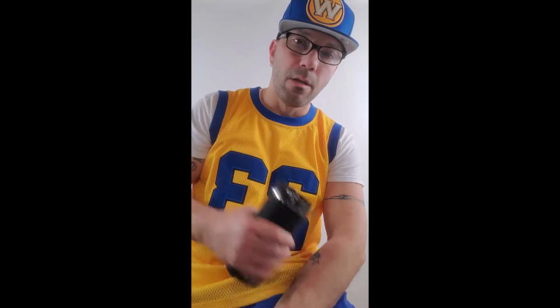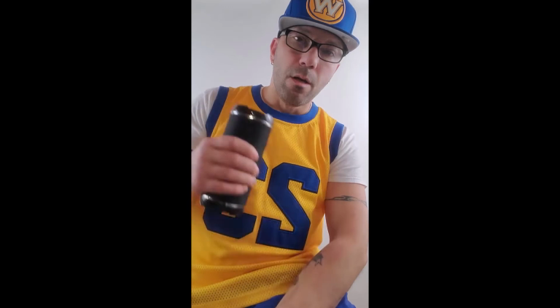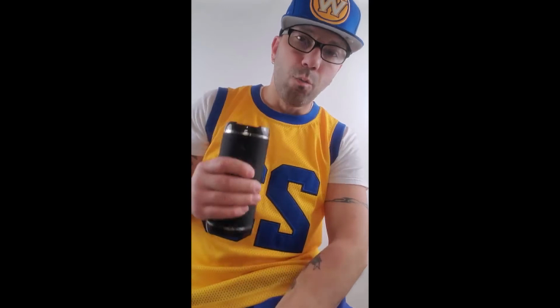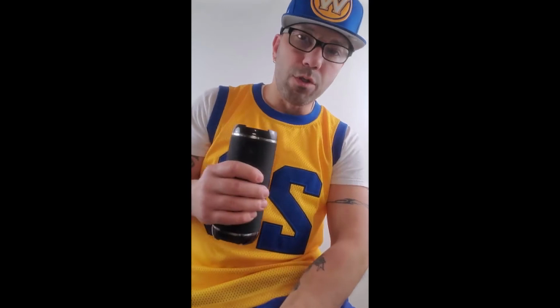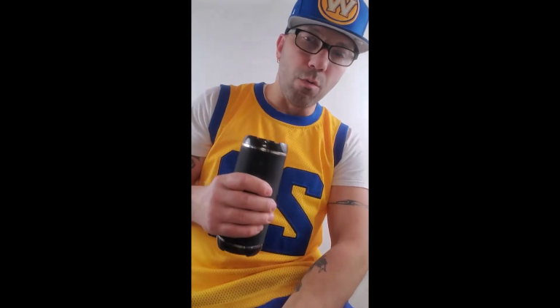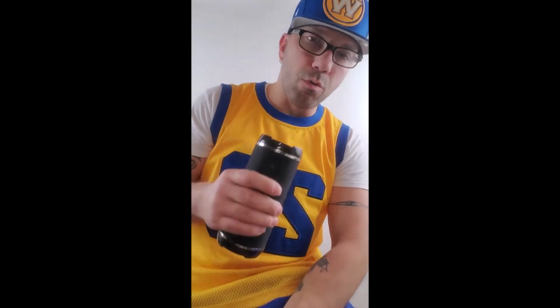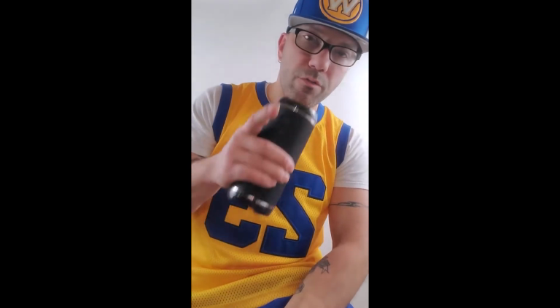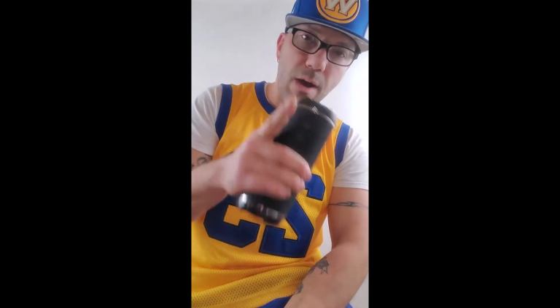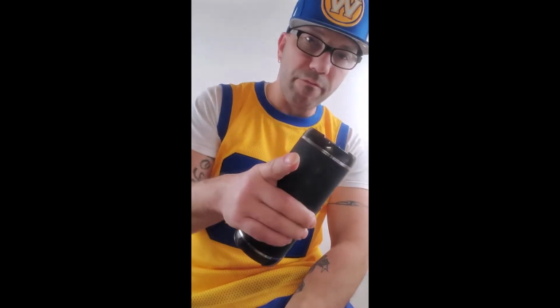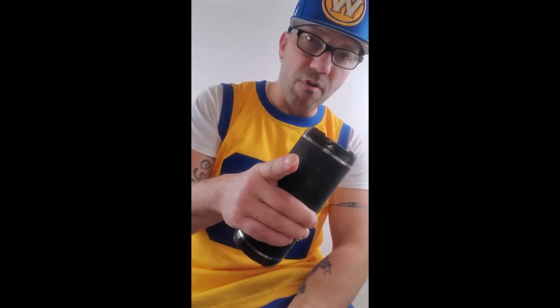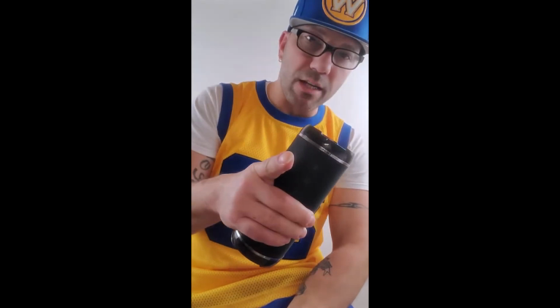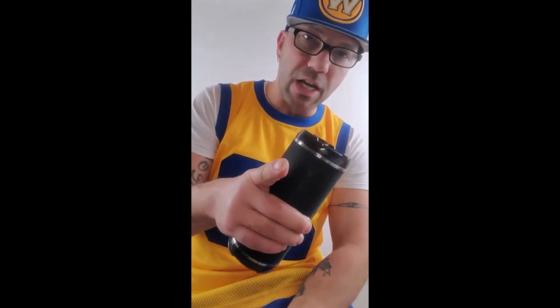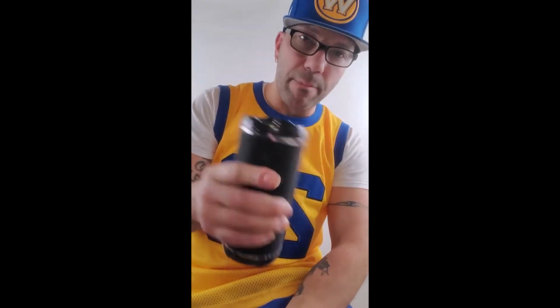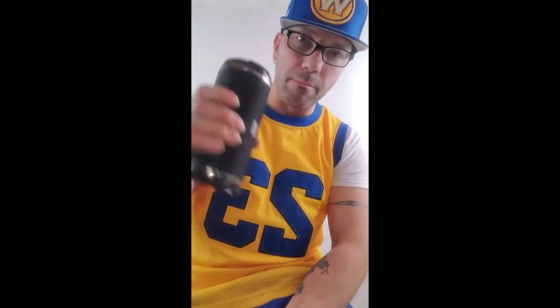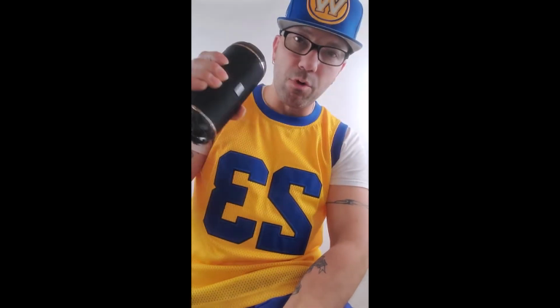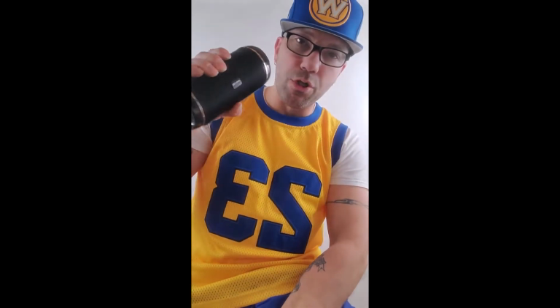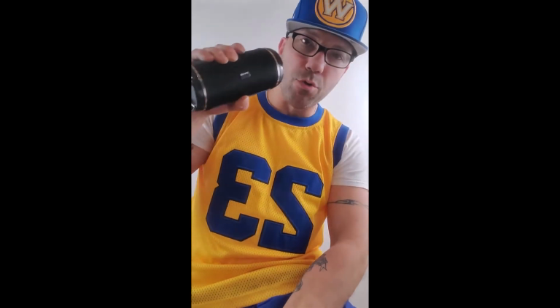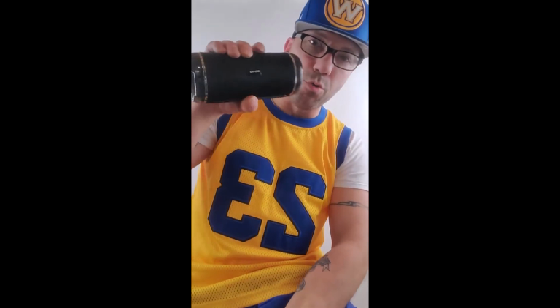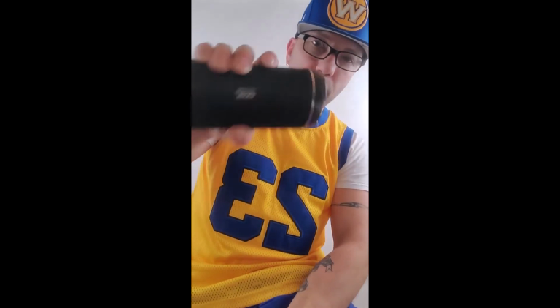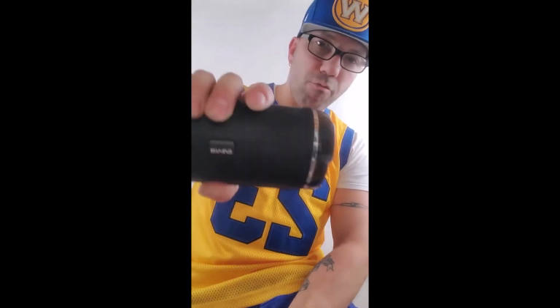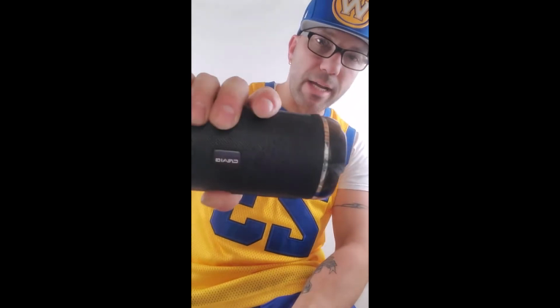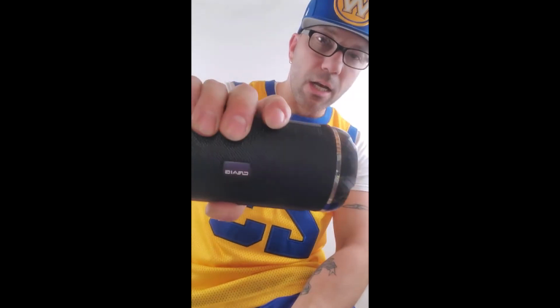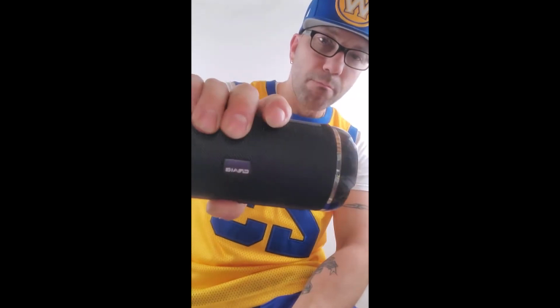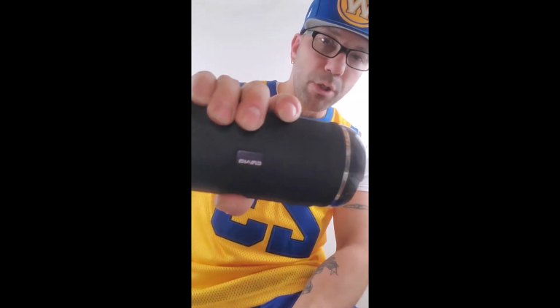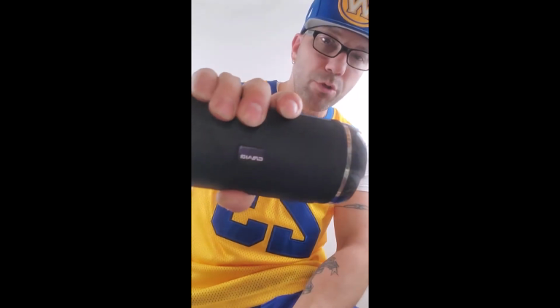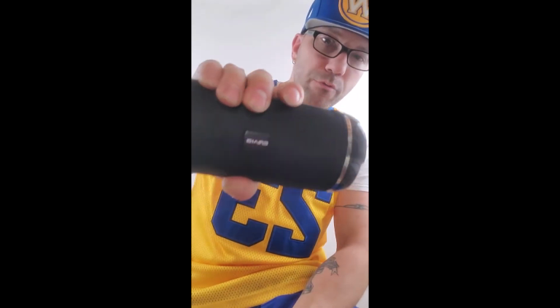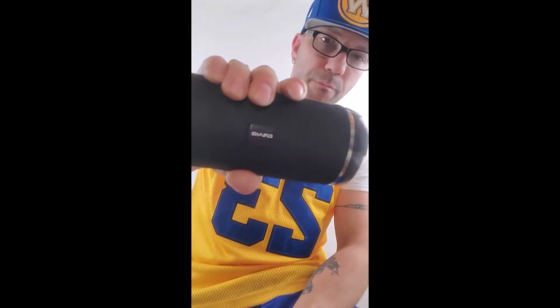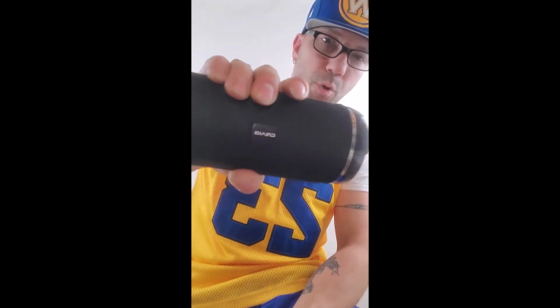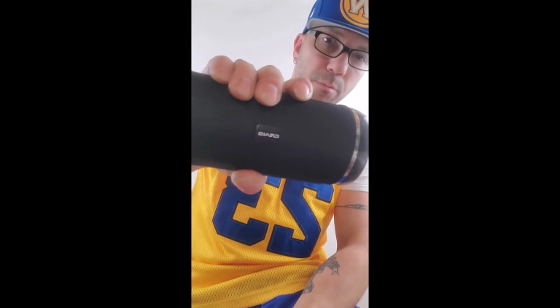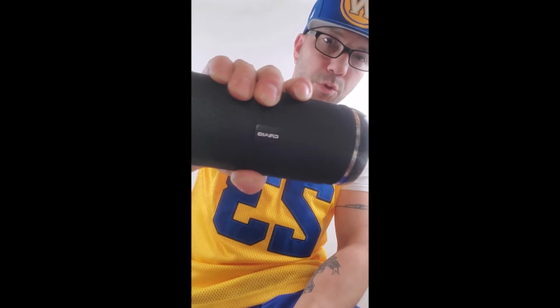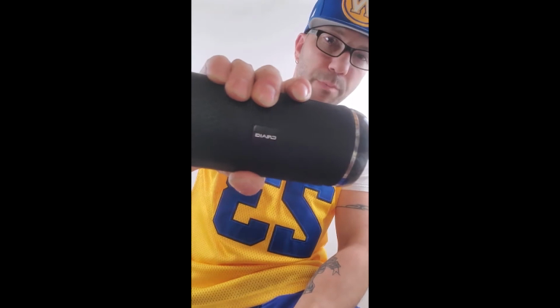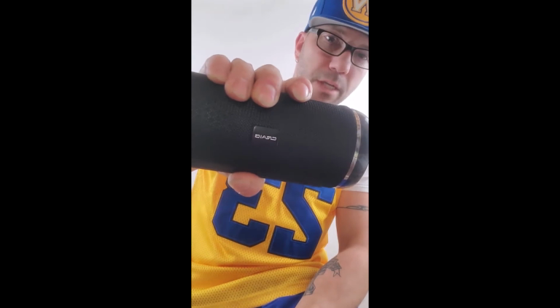What's going on, it's Rock from Rock Shop and I'm going to show you the Craig Bluetooth portable speaker.